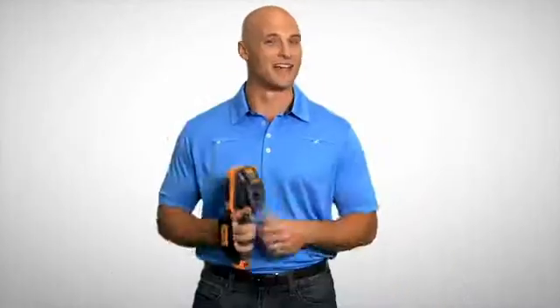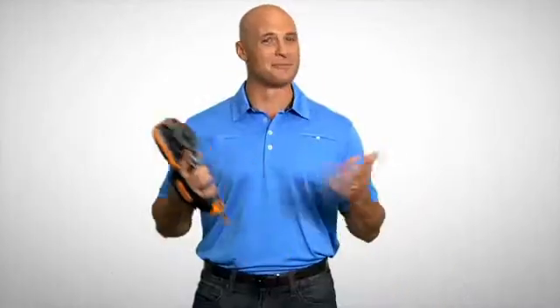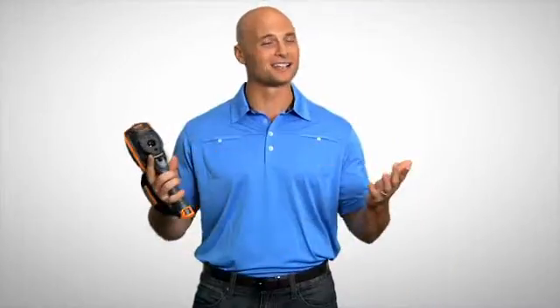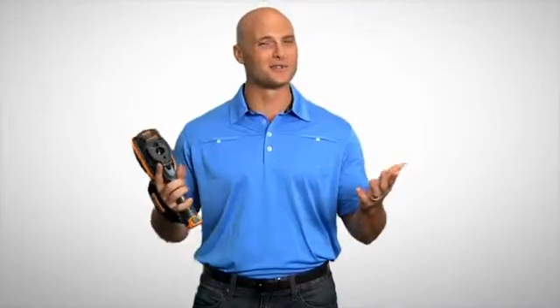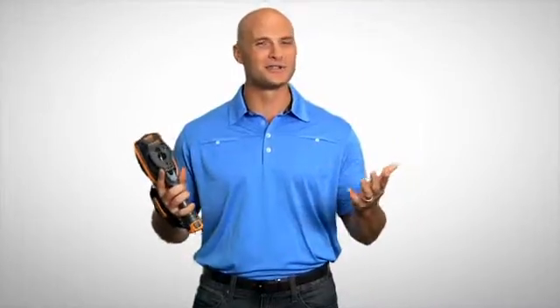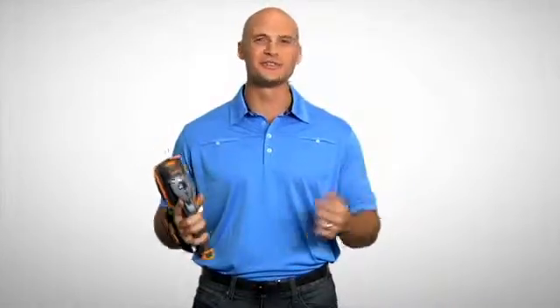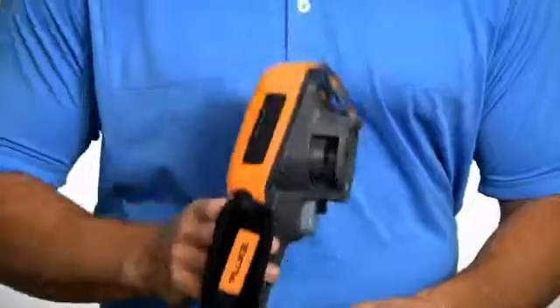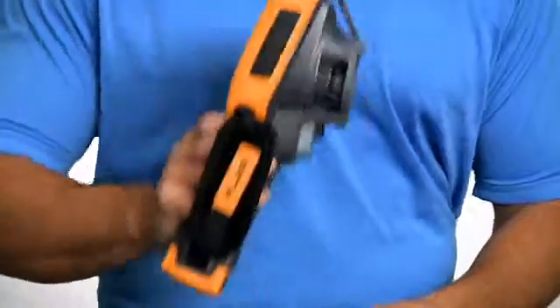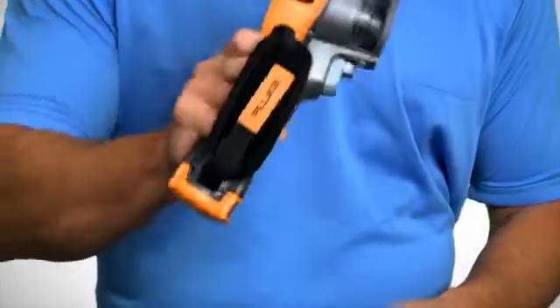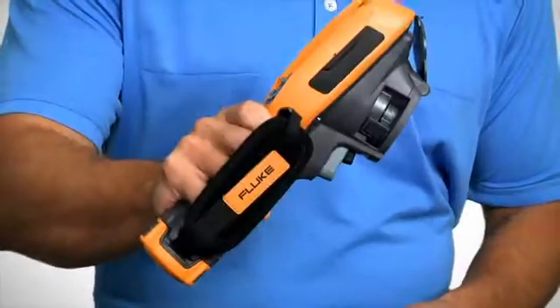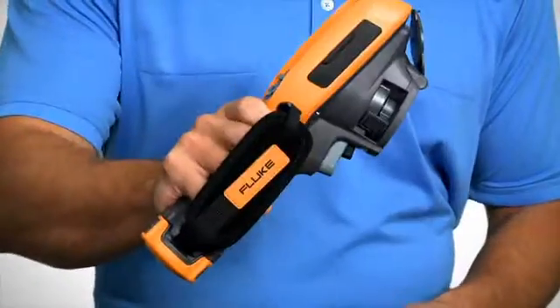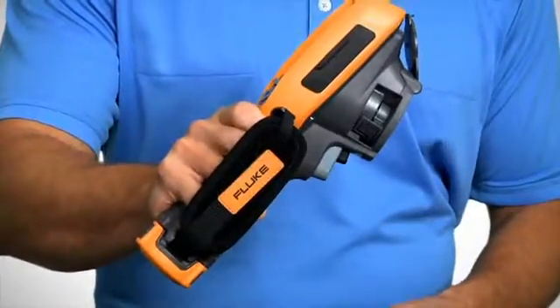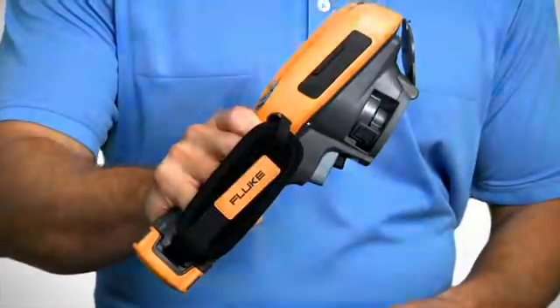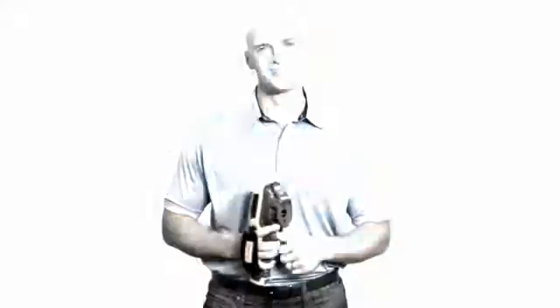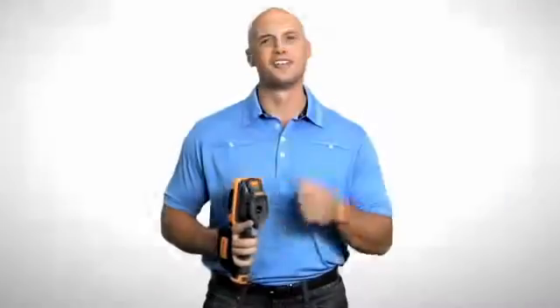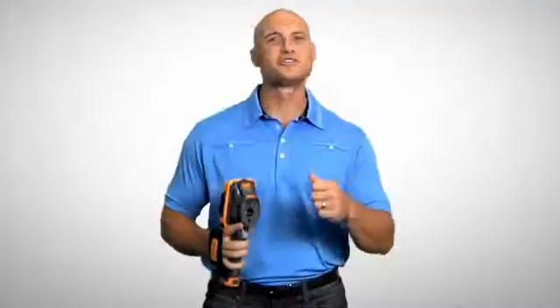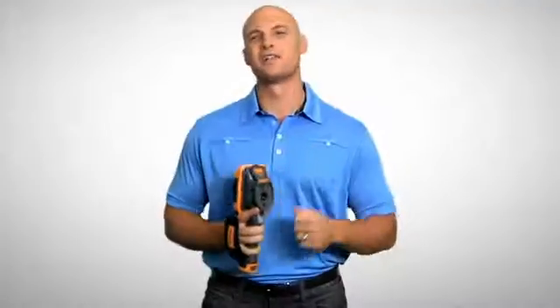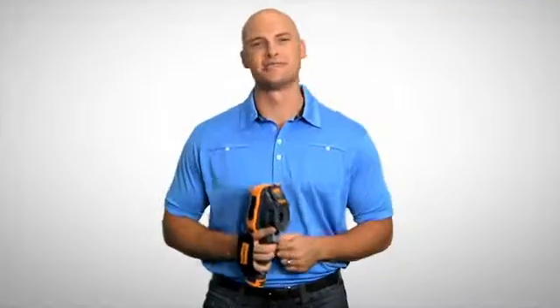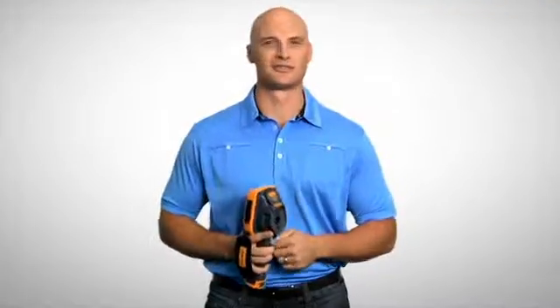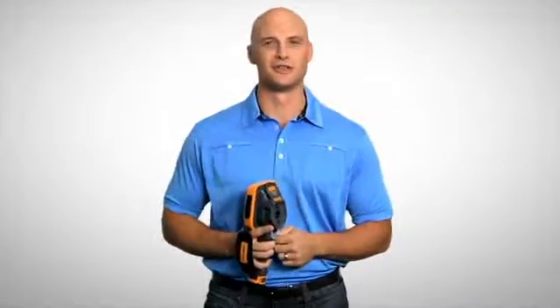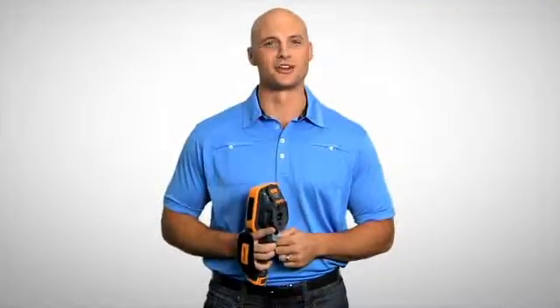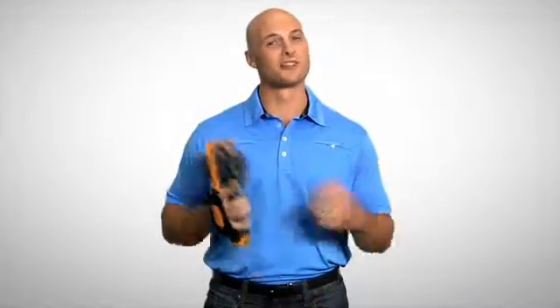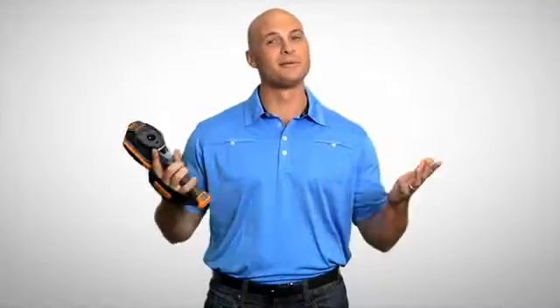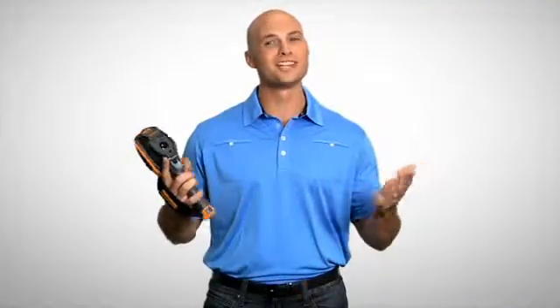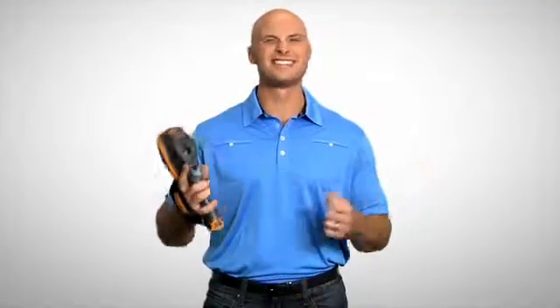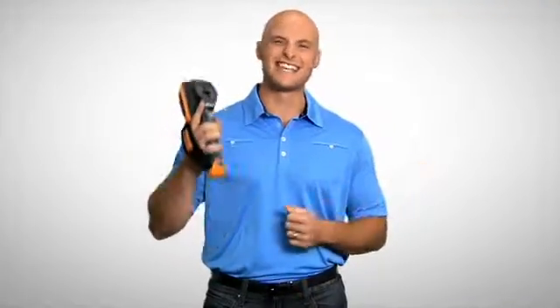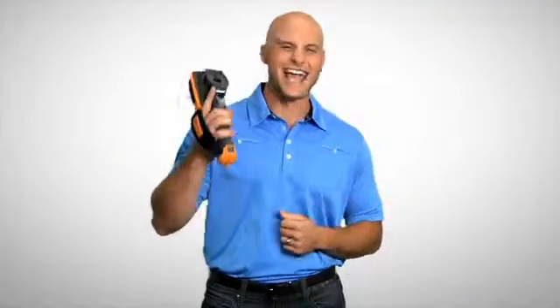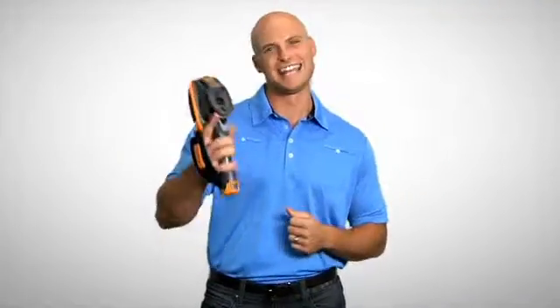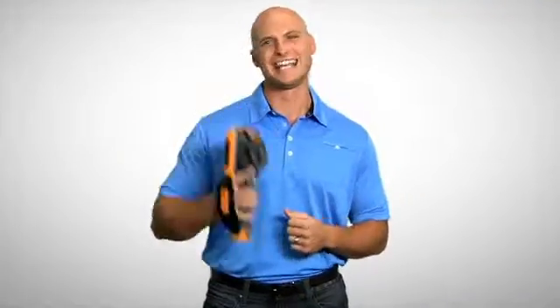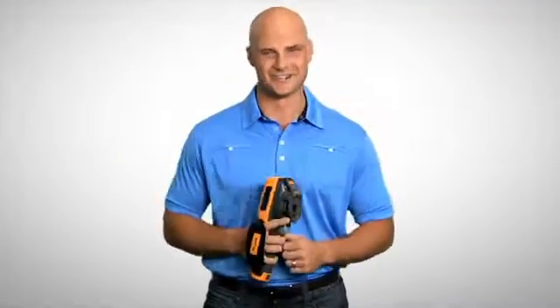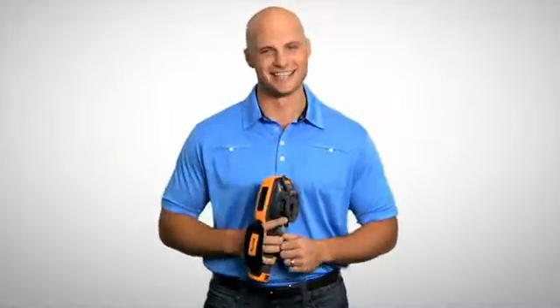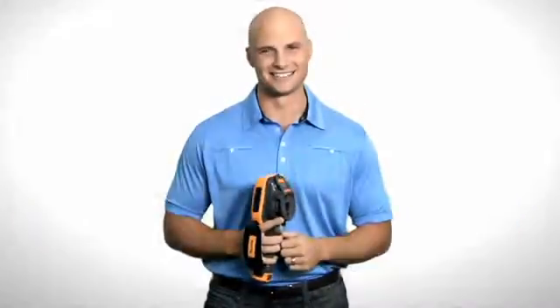And because they're Fluke tools, they're Fluke tough. The new thermal imagers from Fluke — thermal imaging doesn't get any easier than this.